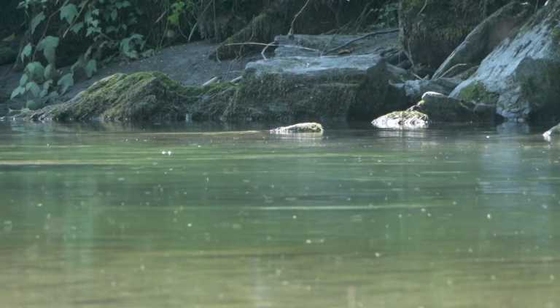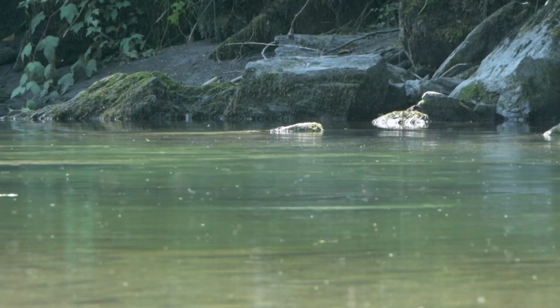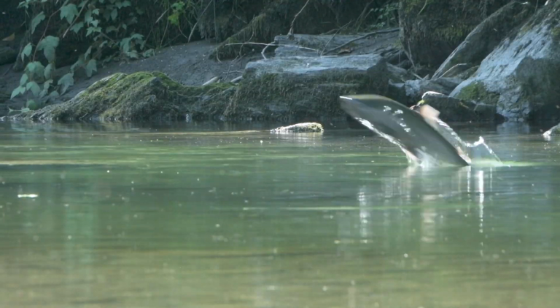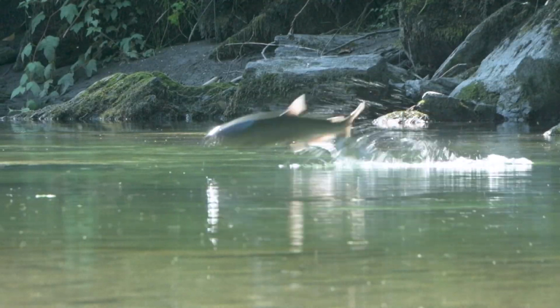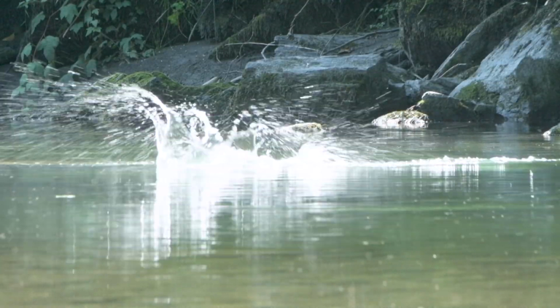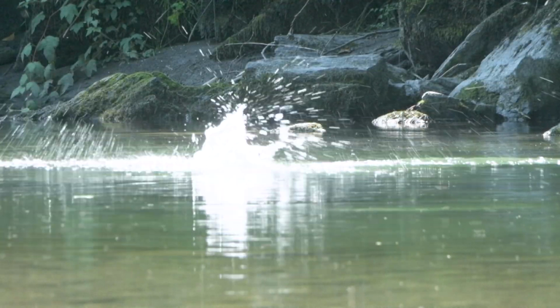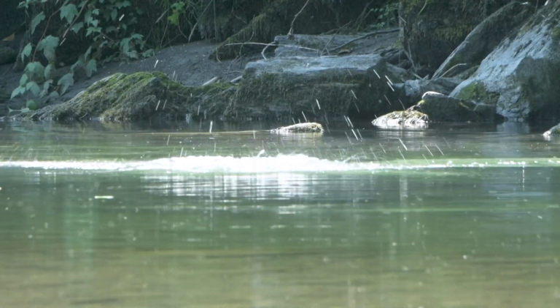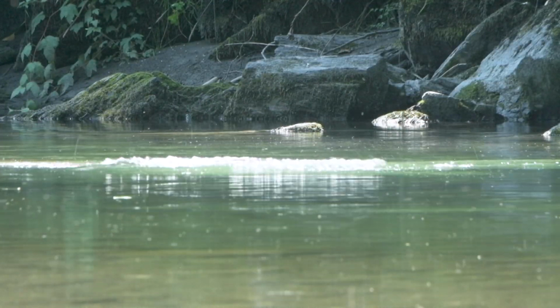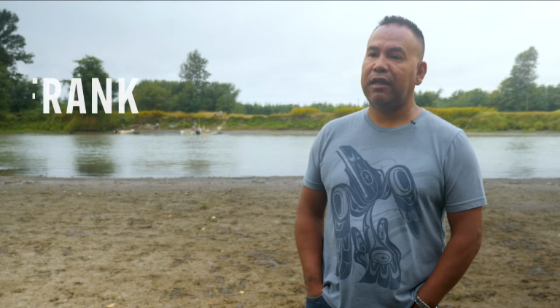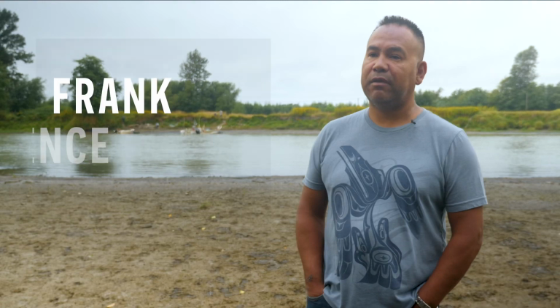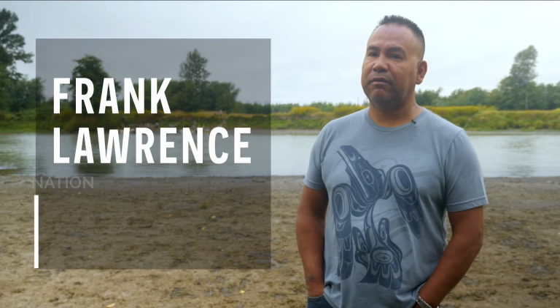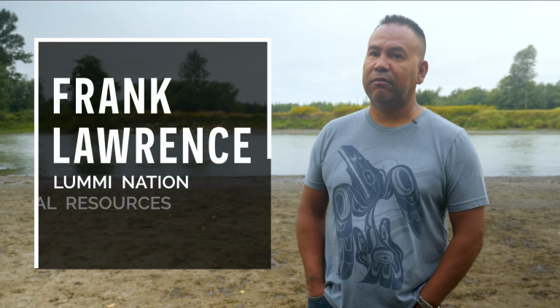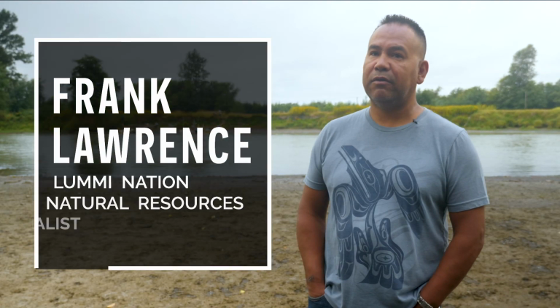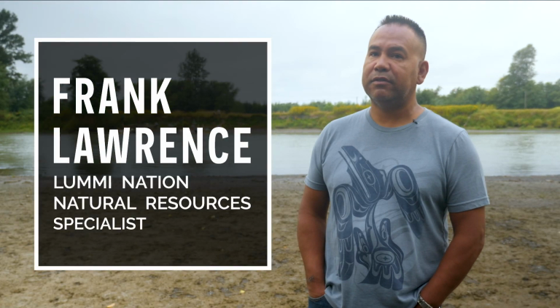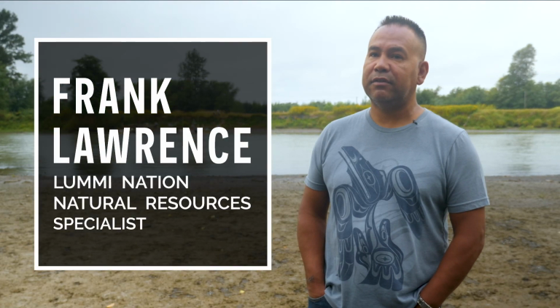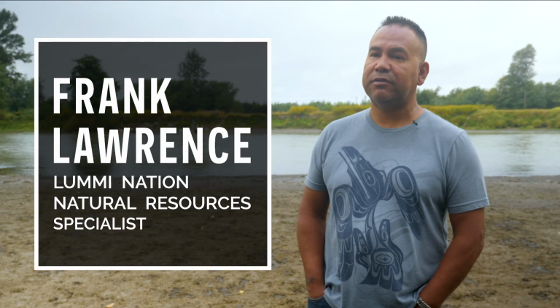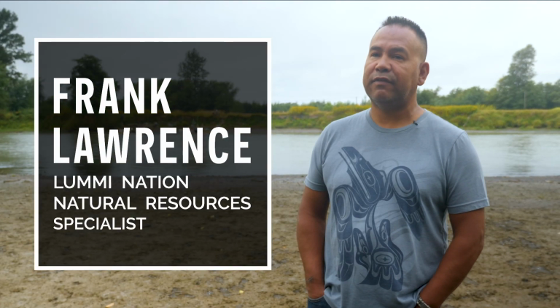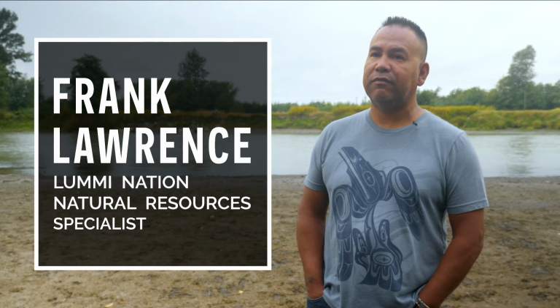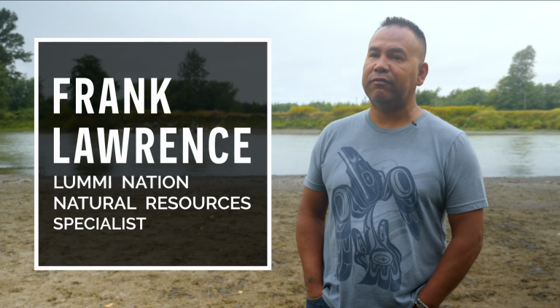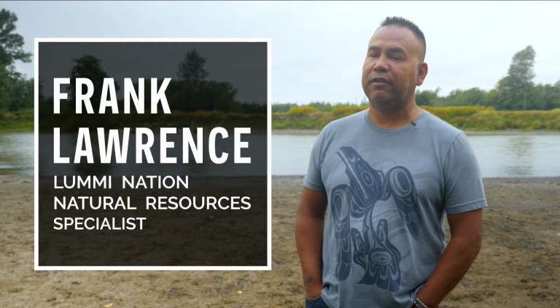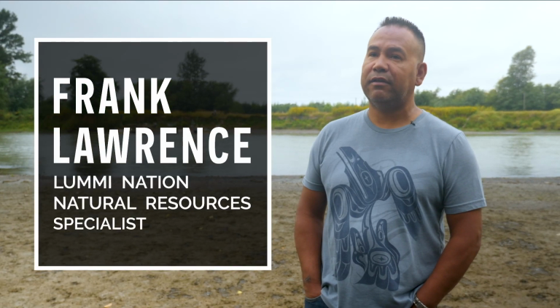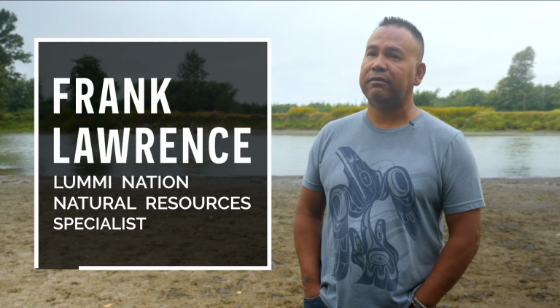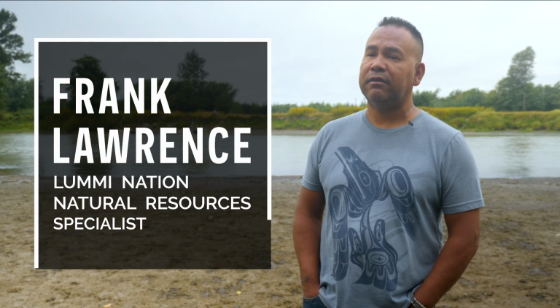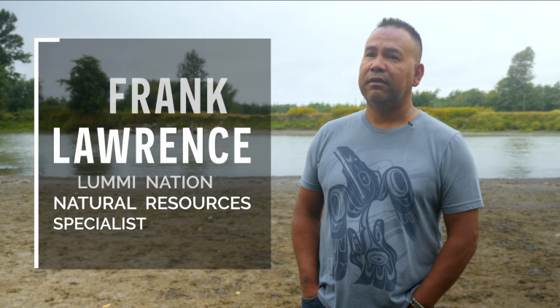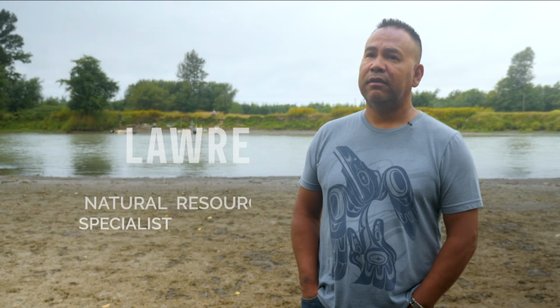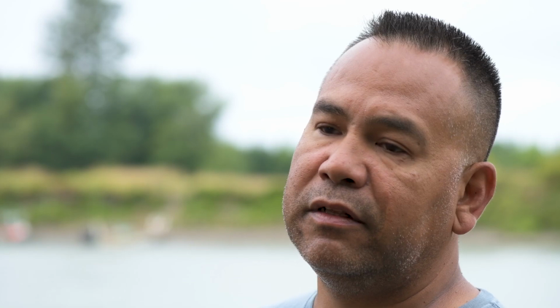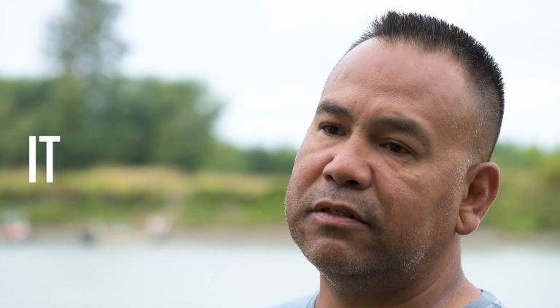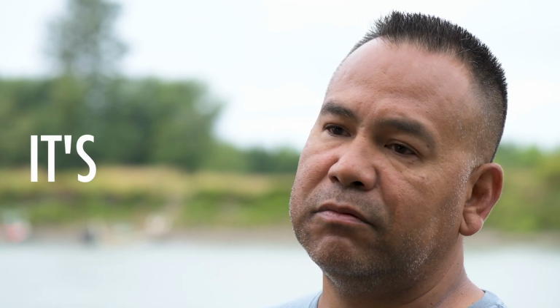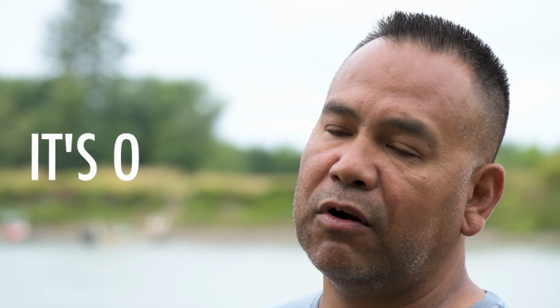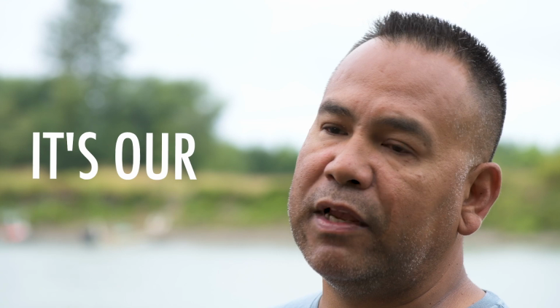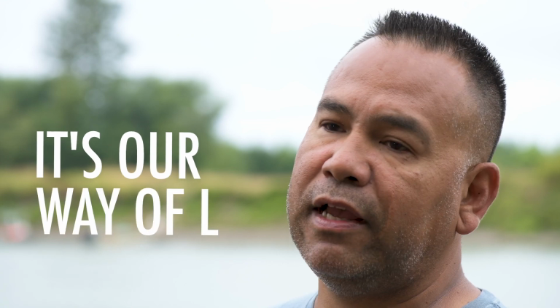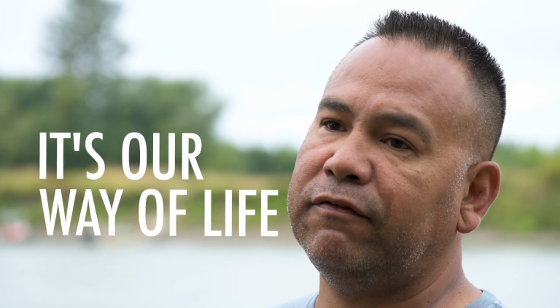I am a fisherman, I am a water person, I am a survivor of the great flood — and it's our way of life.